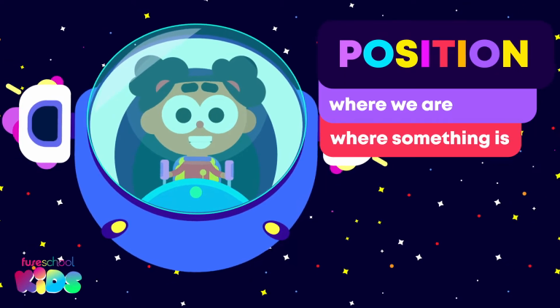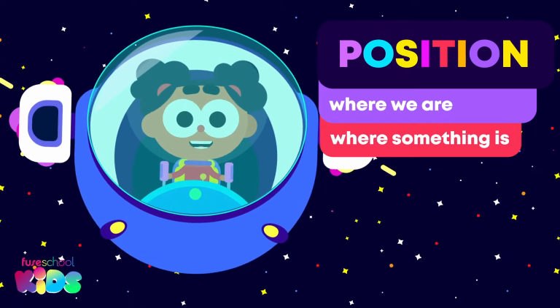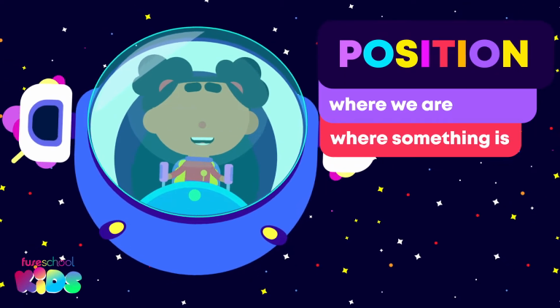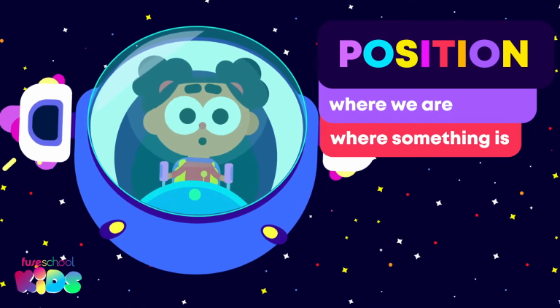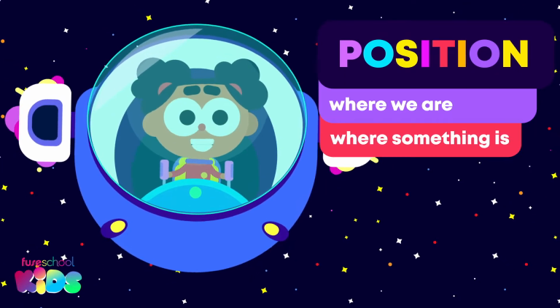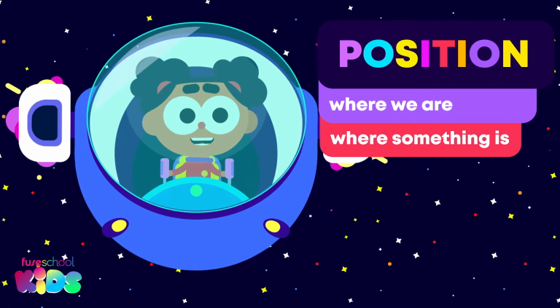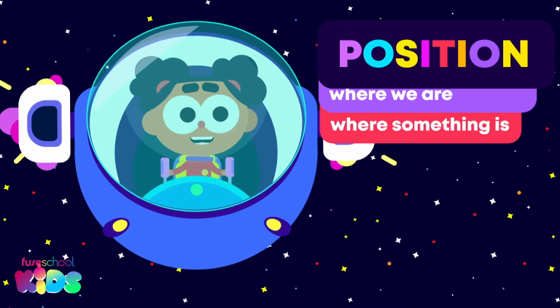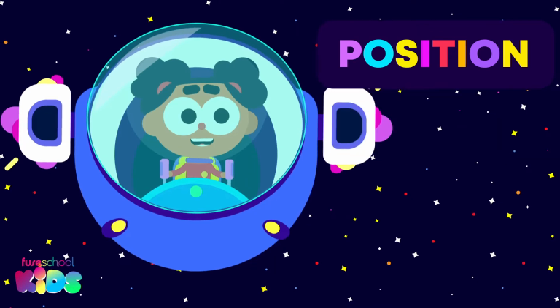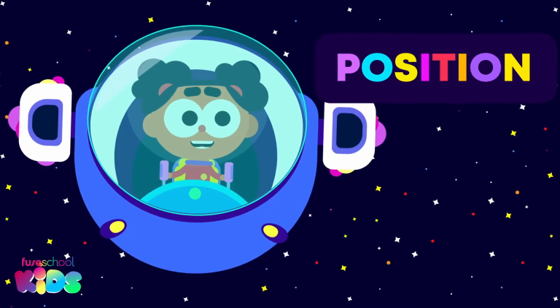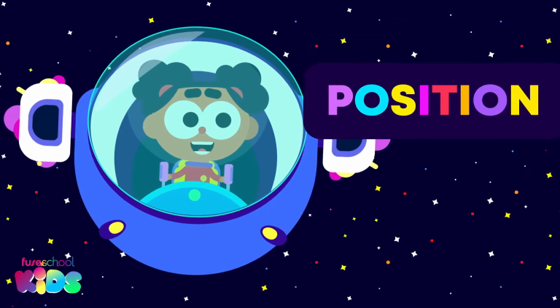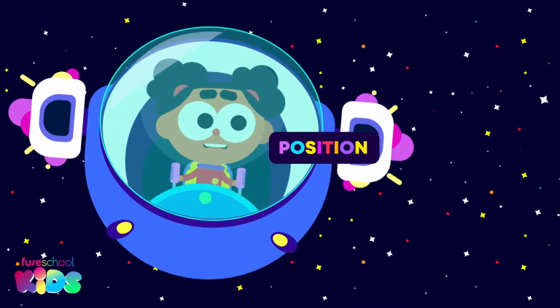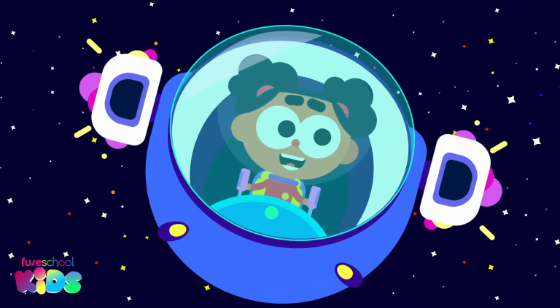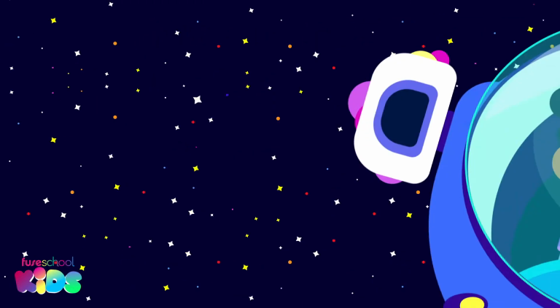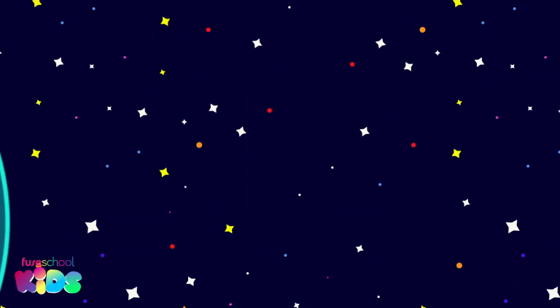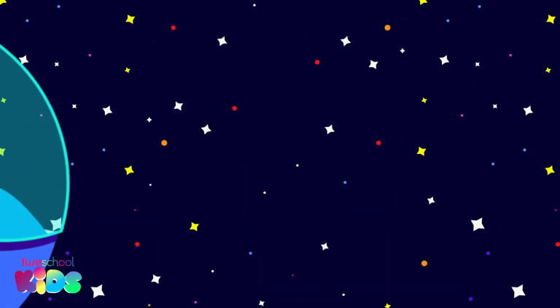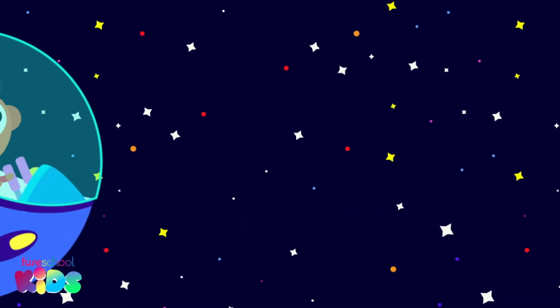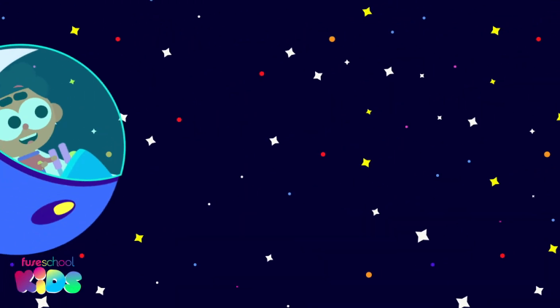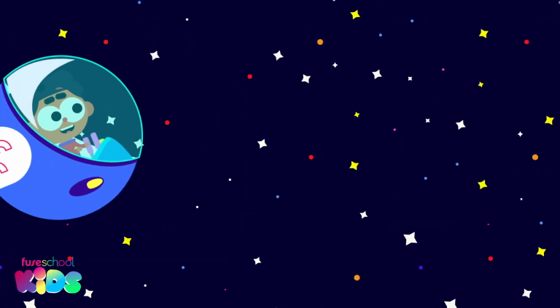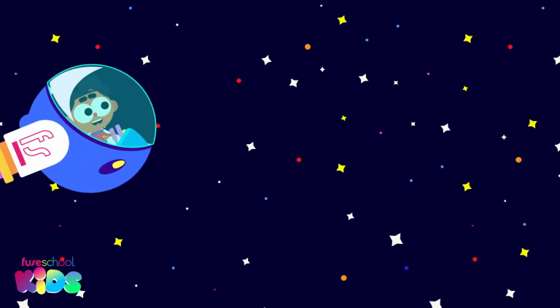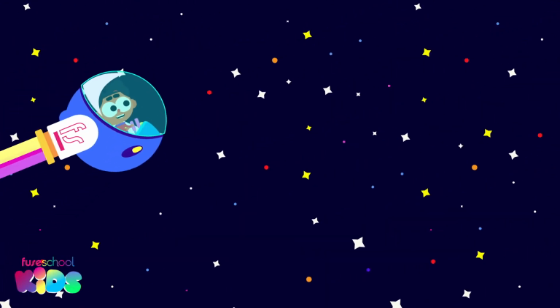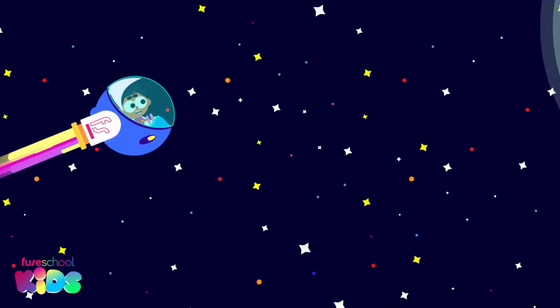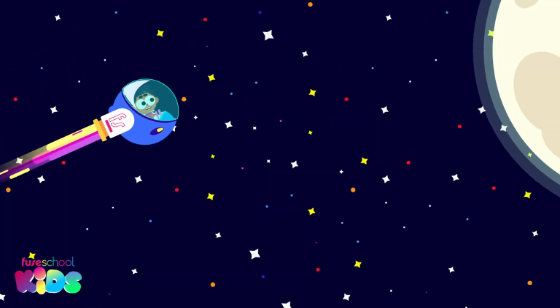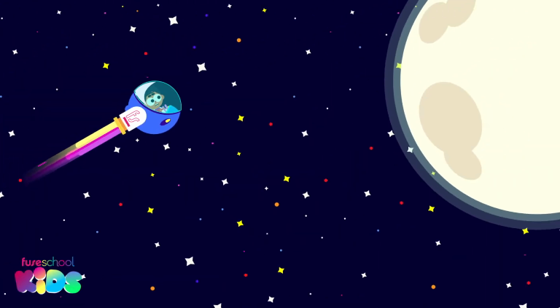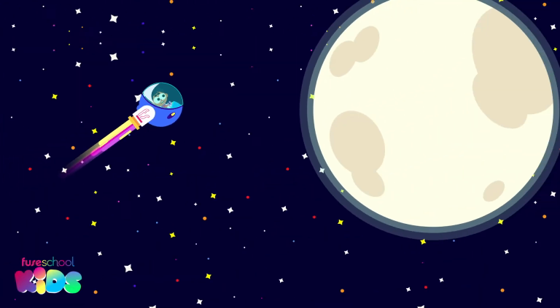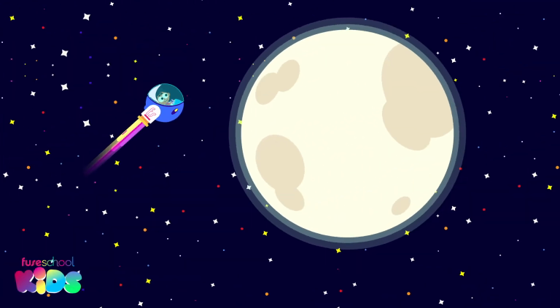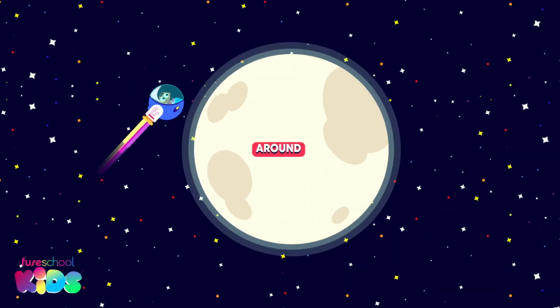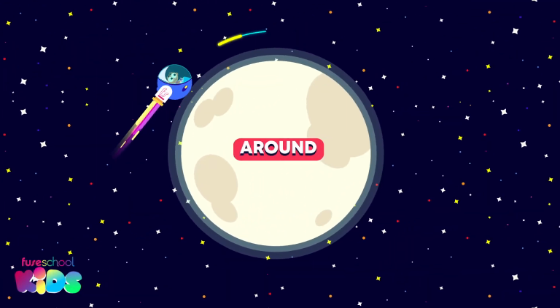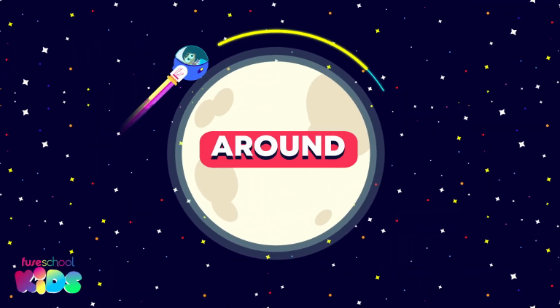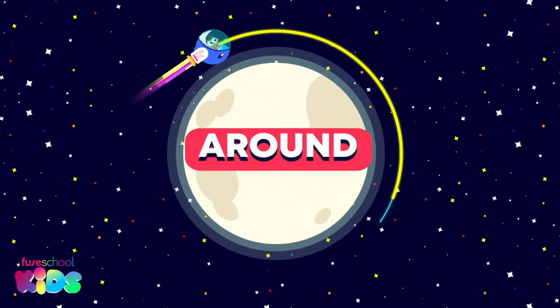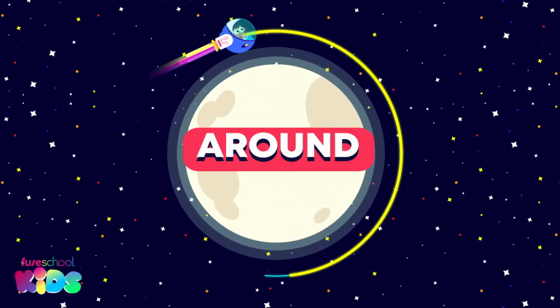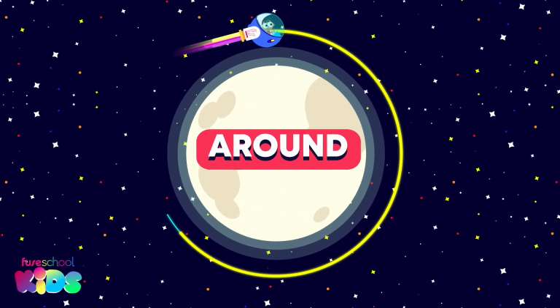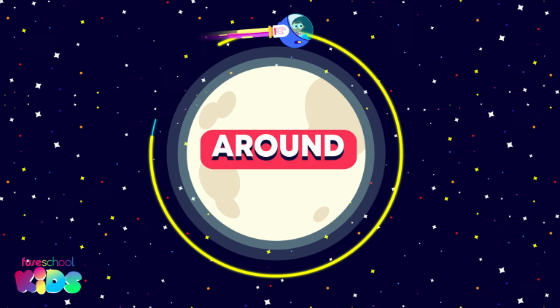Can you see? I am flying around the moon in my rocket. Around!